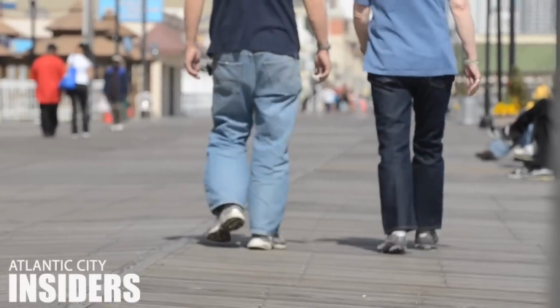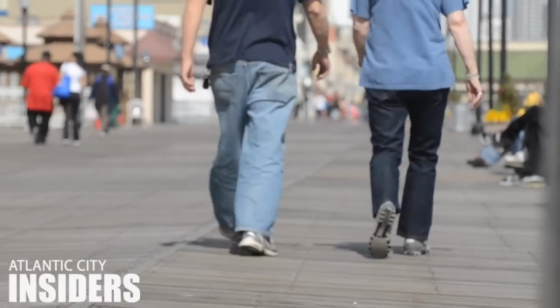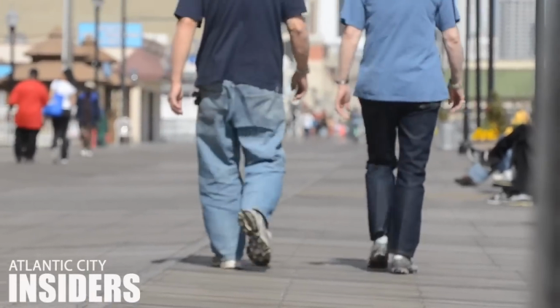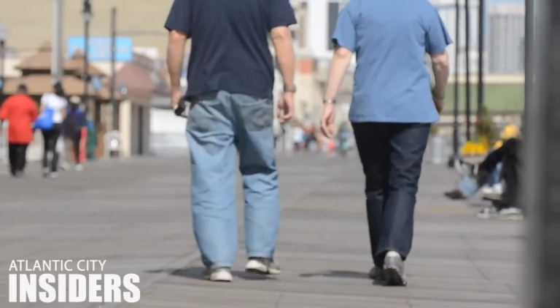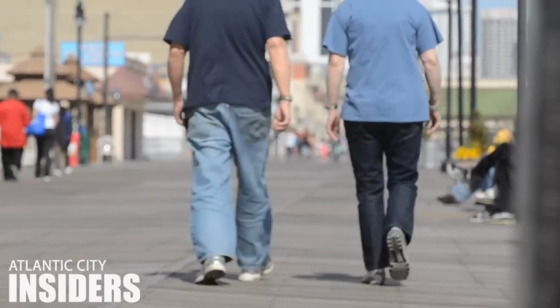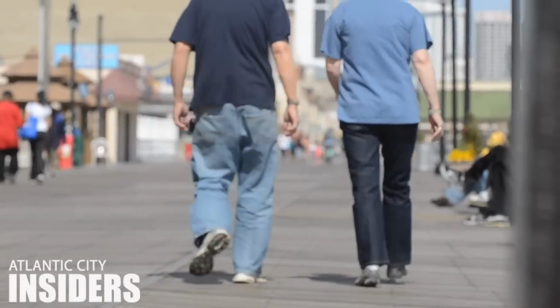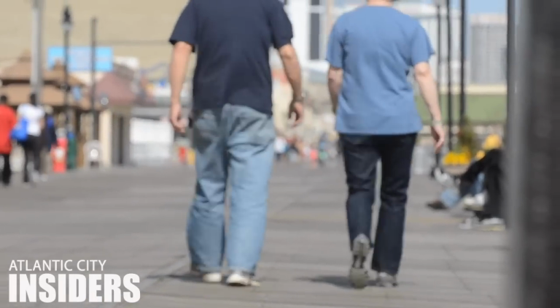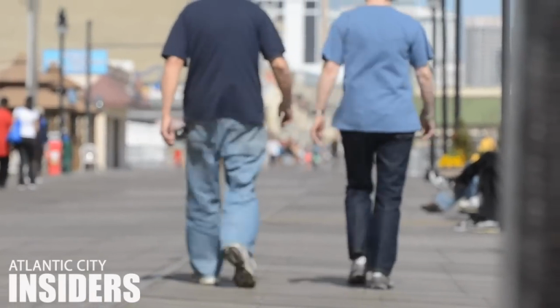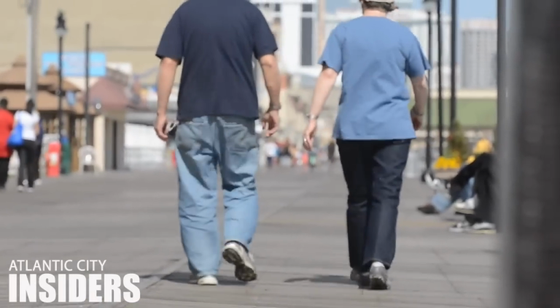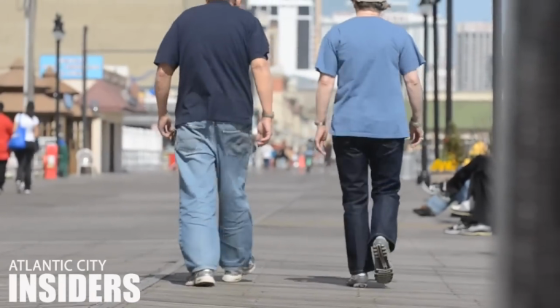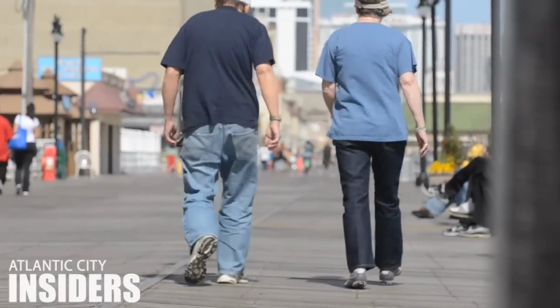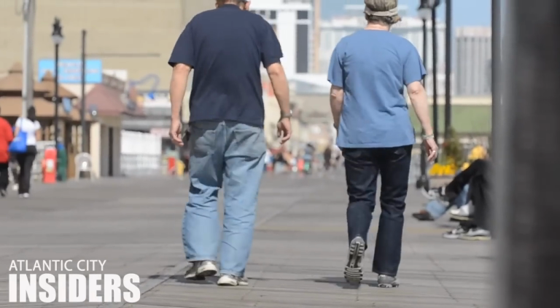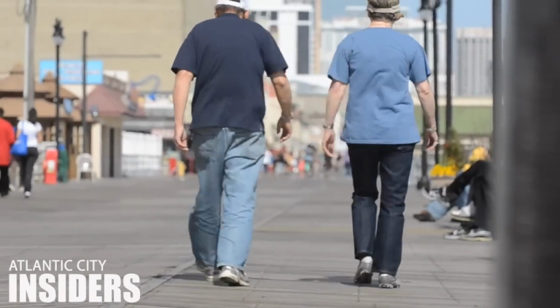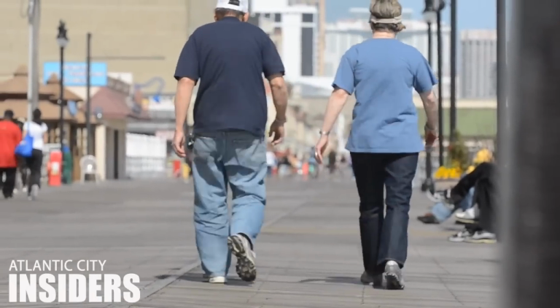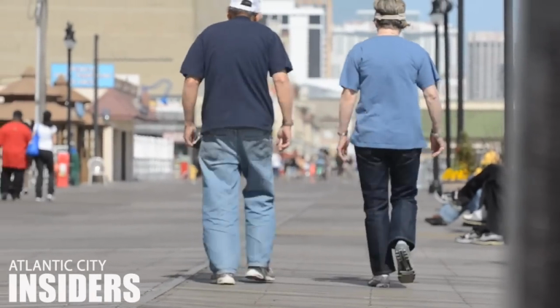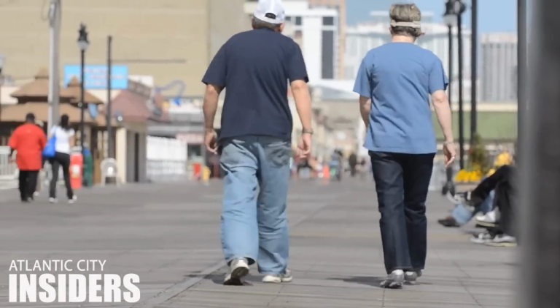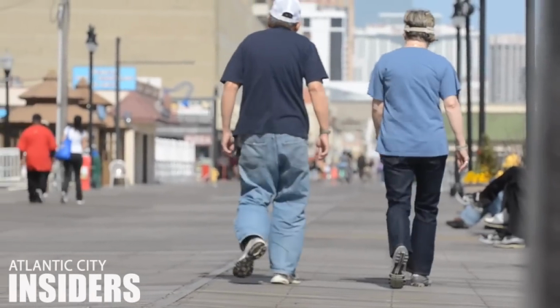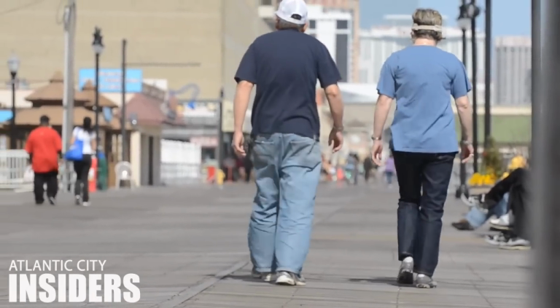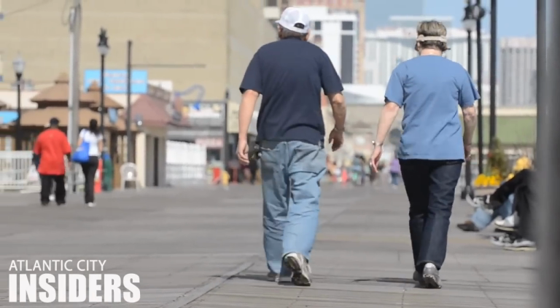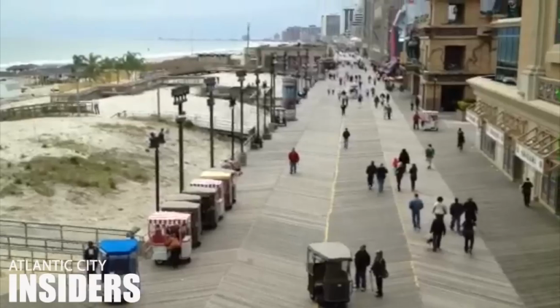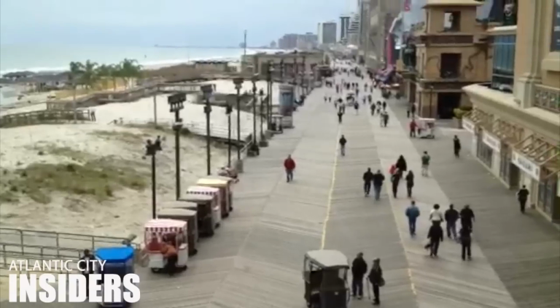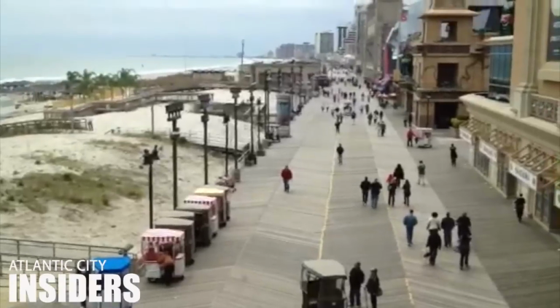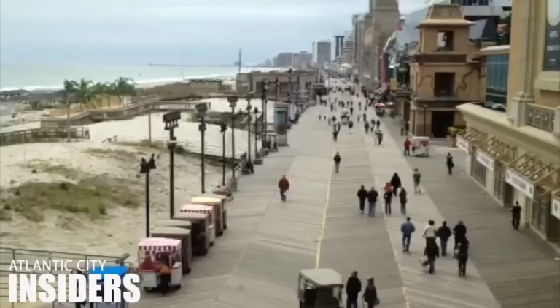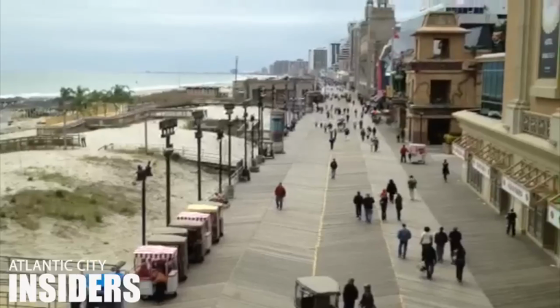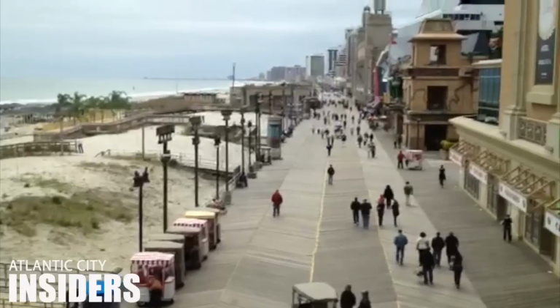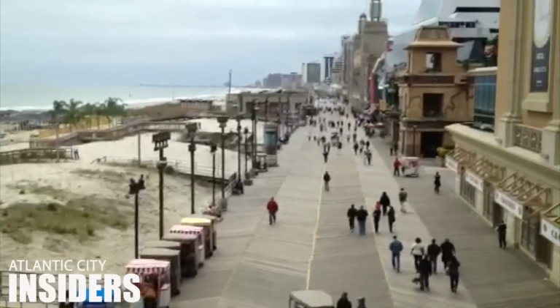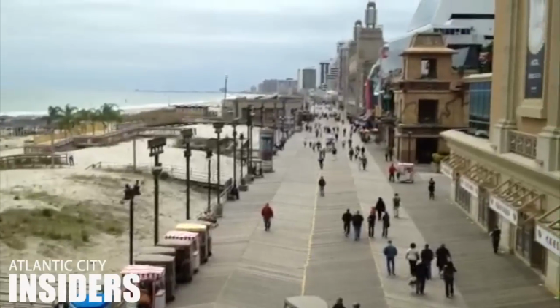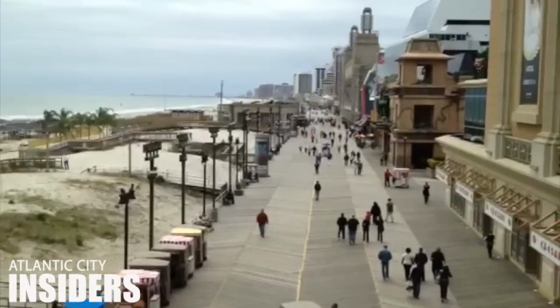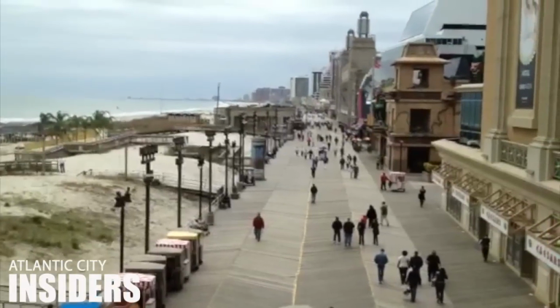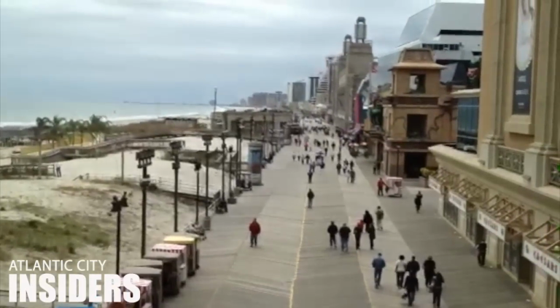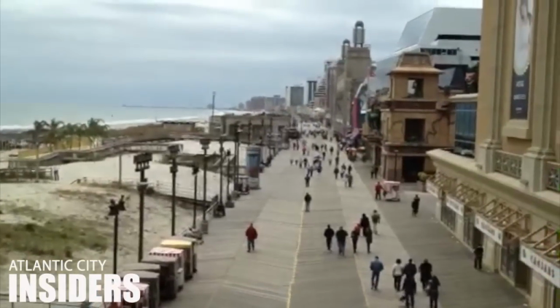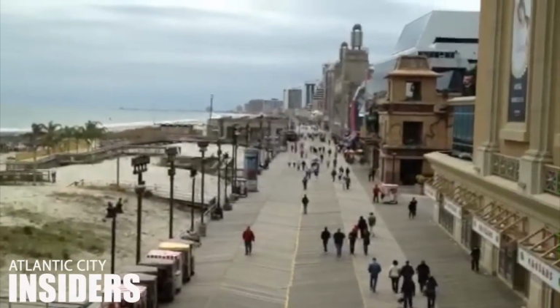If you're not afraid of some exercise, a short walk will usually get you to where you're going, plus you can enjoy that ocean breeze.